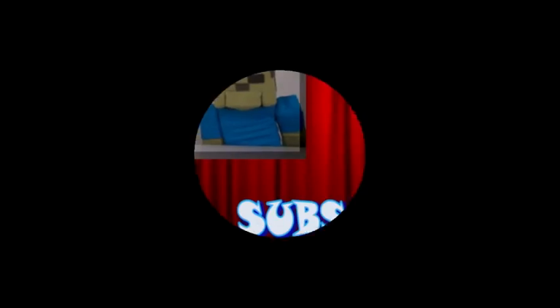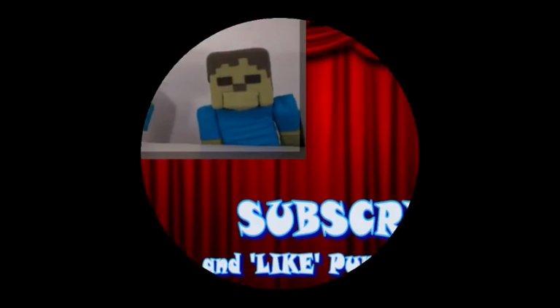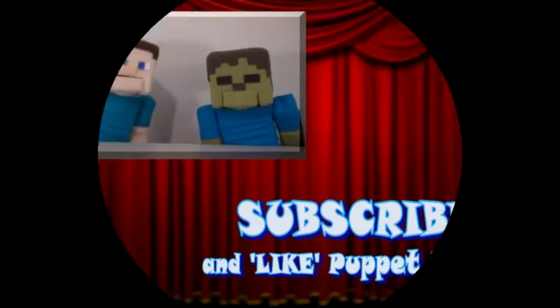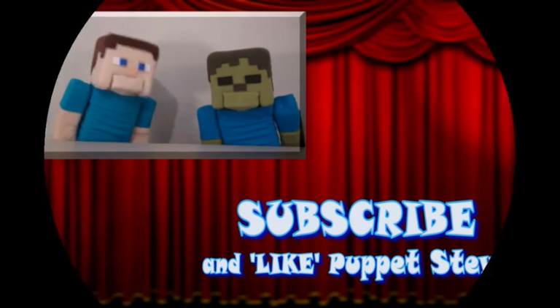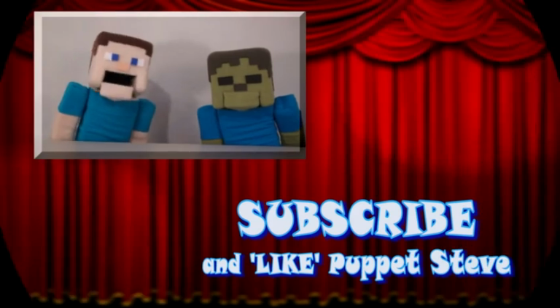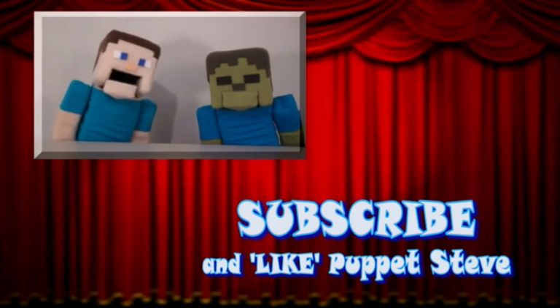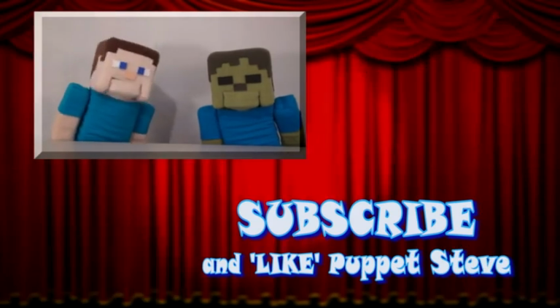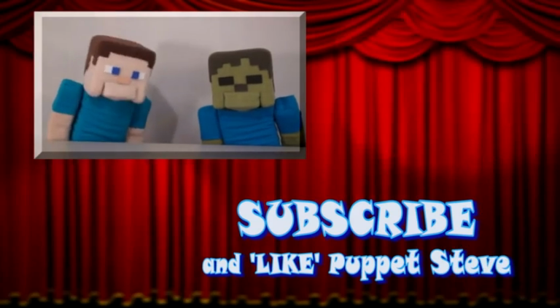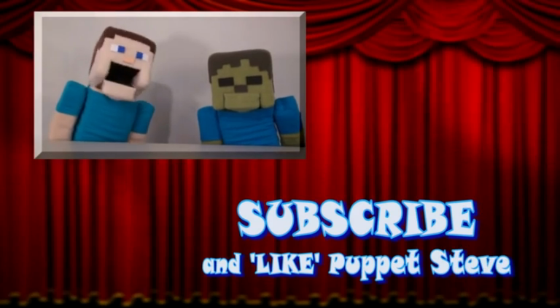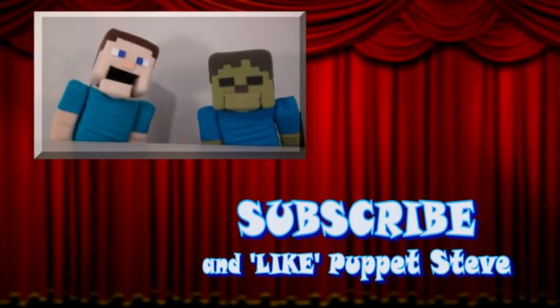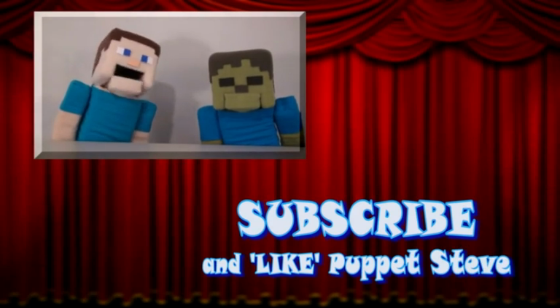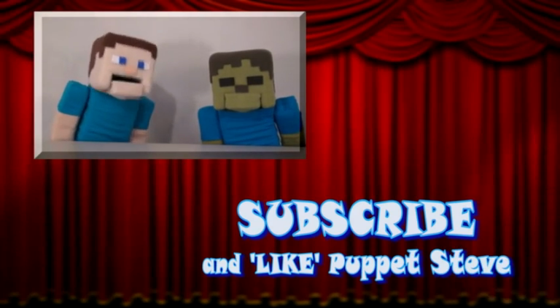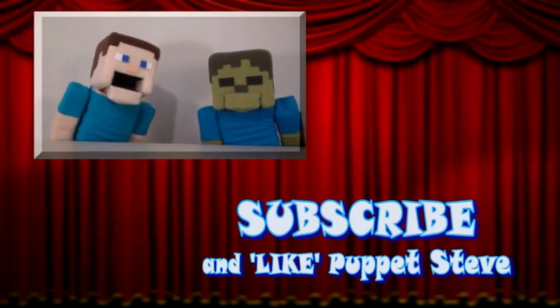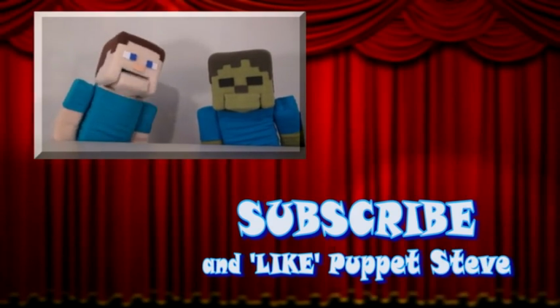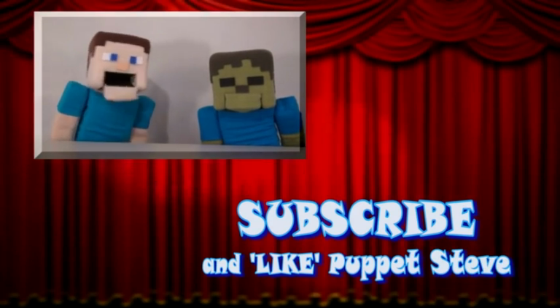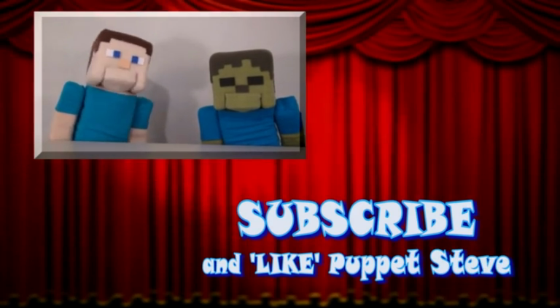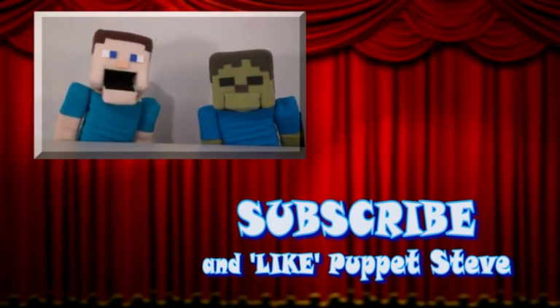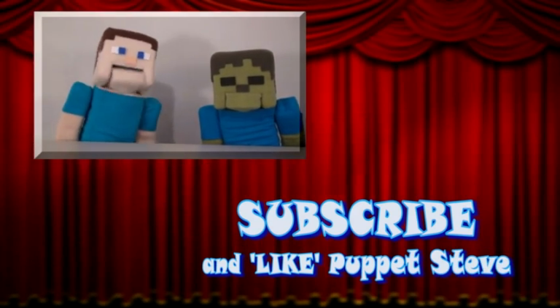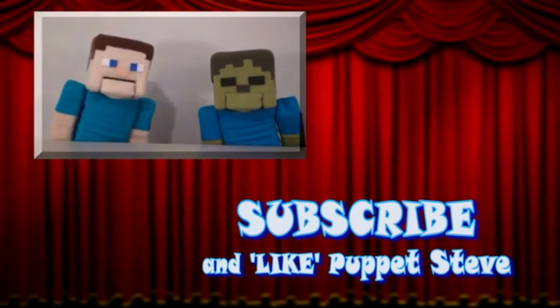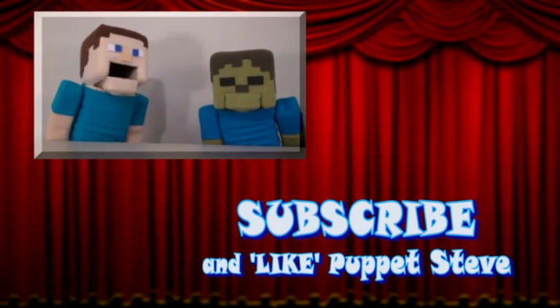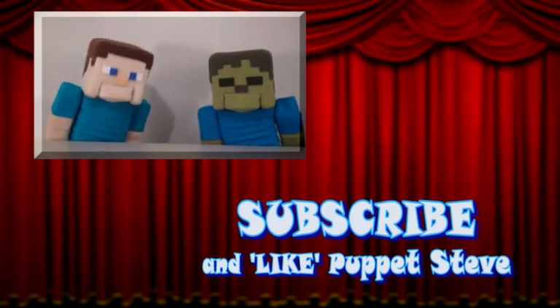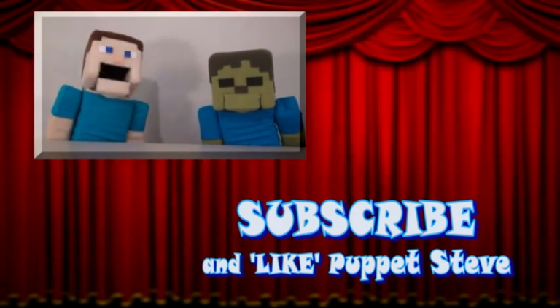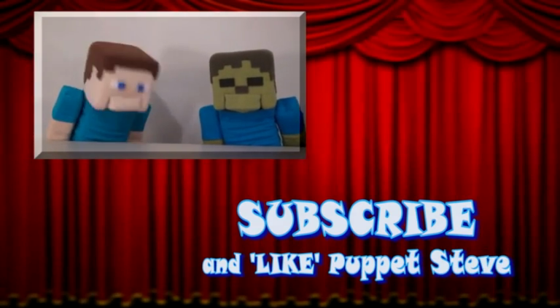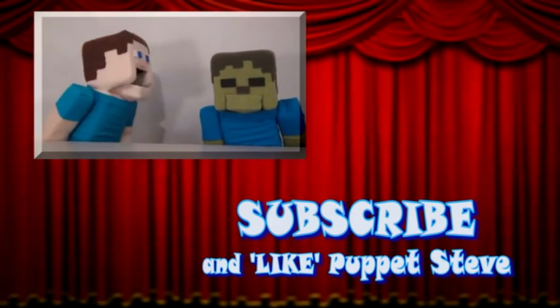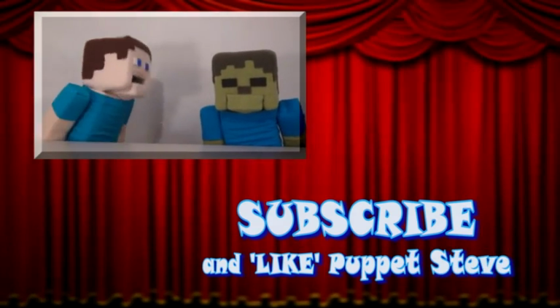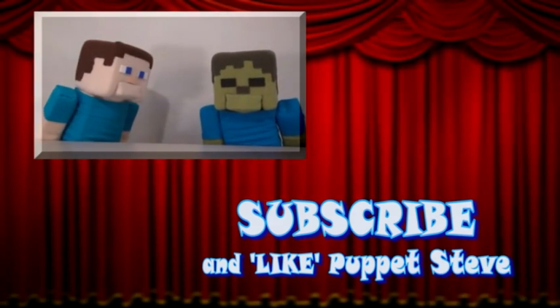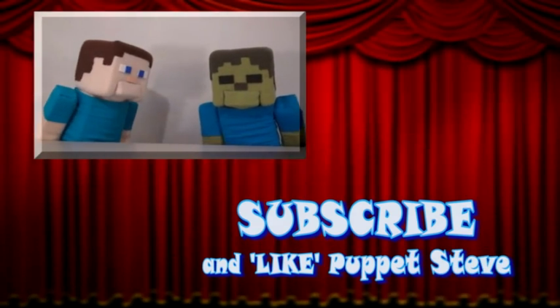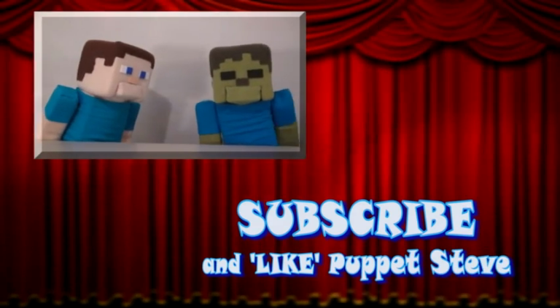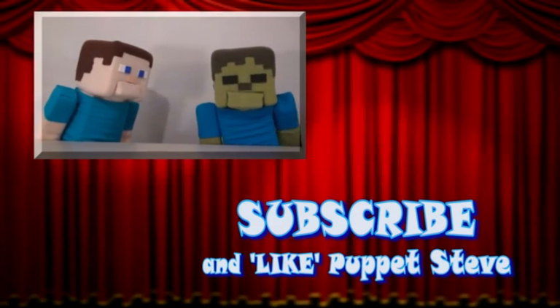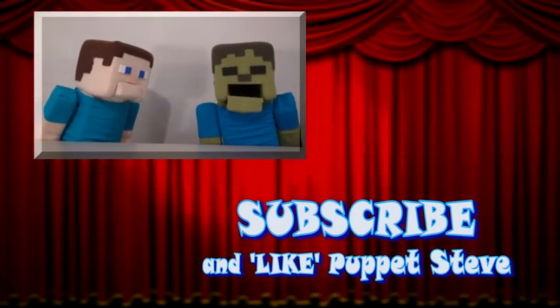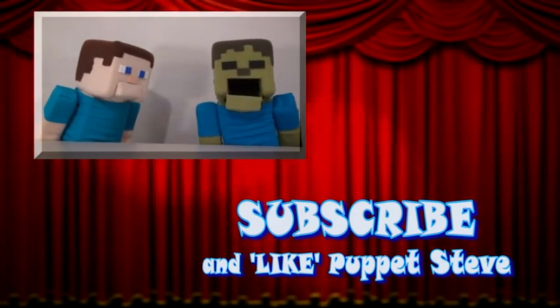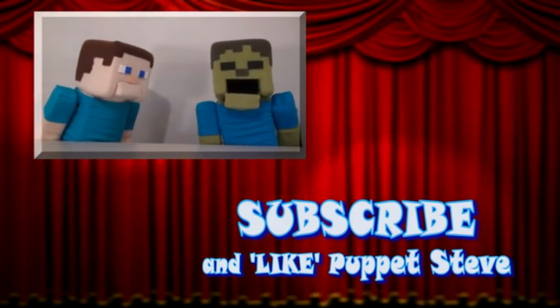Make sure you subscribe to The Puppet Steve Show for more Puppet Steve in the future! Right? Great!